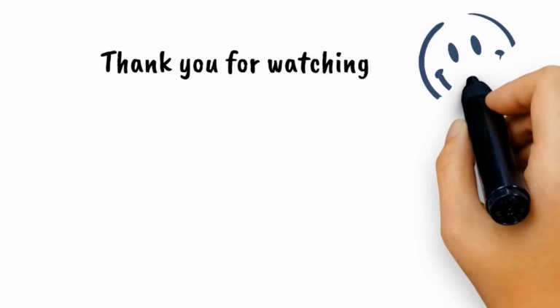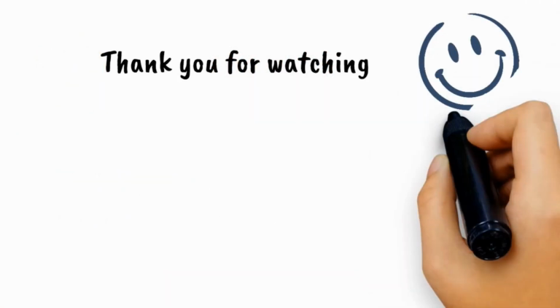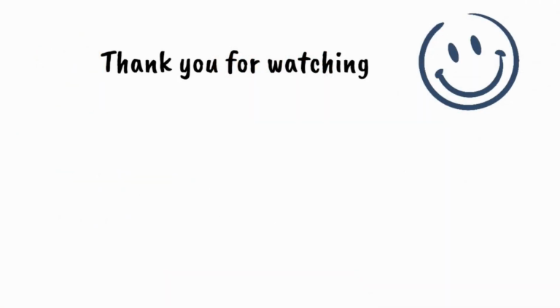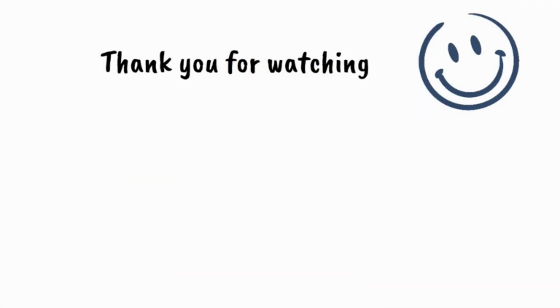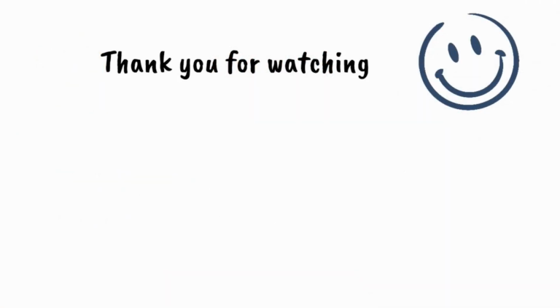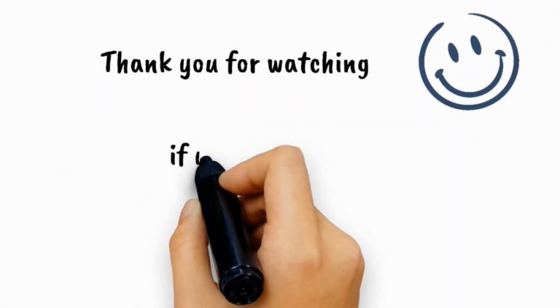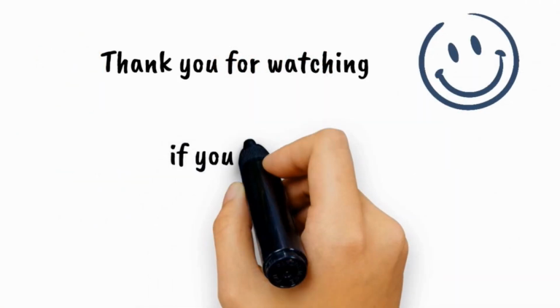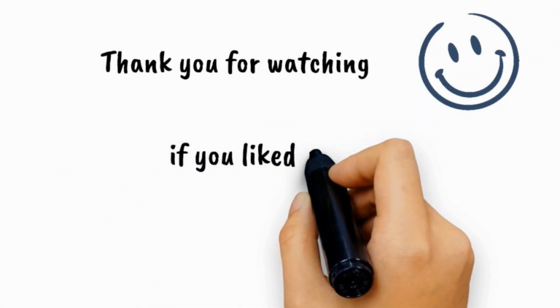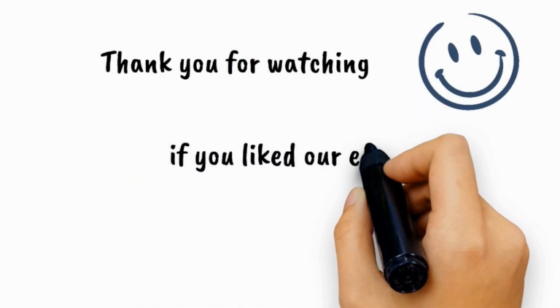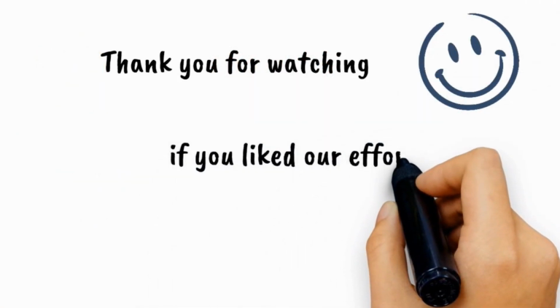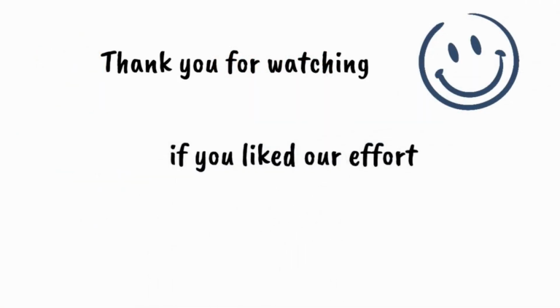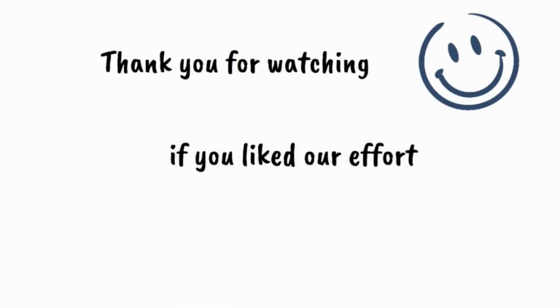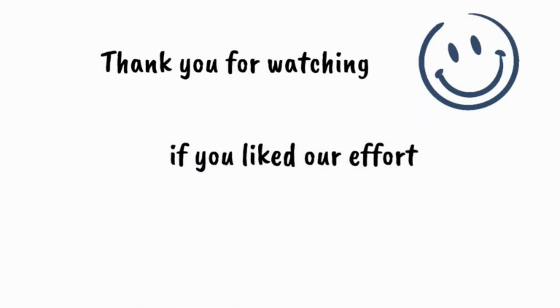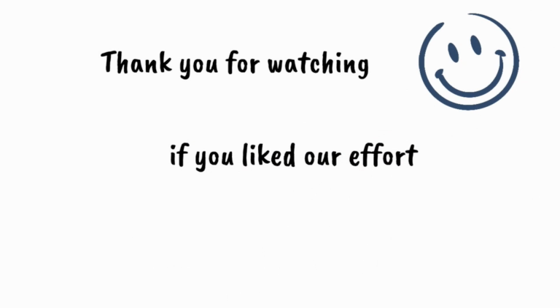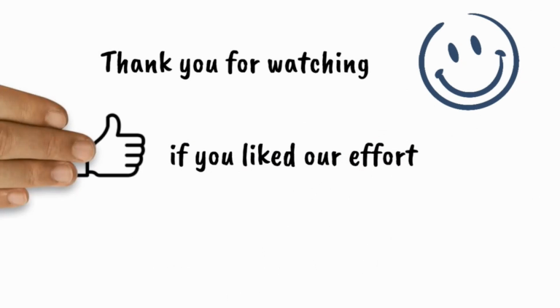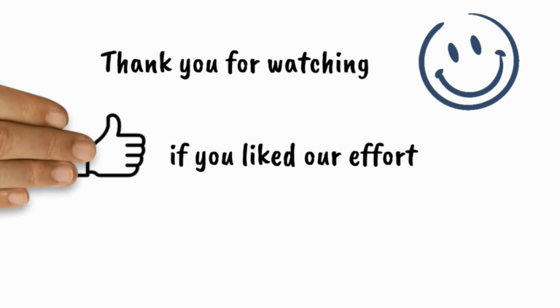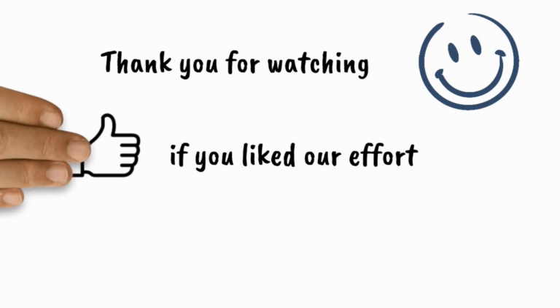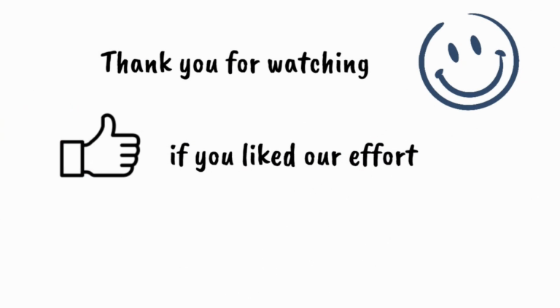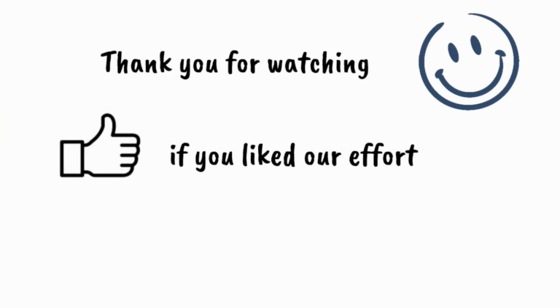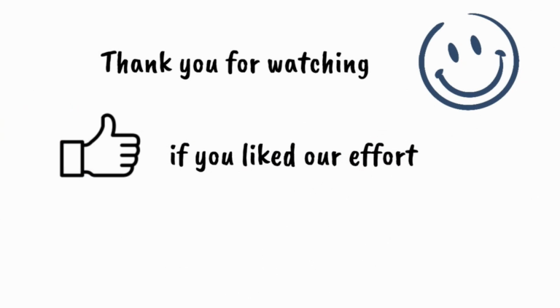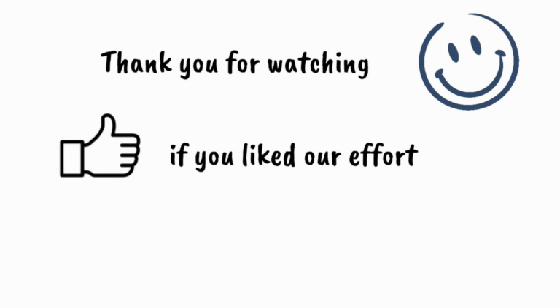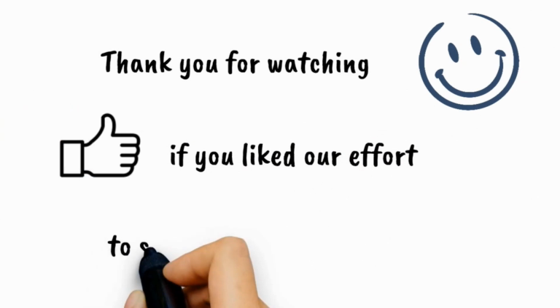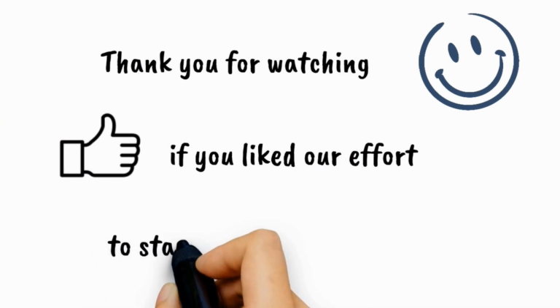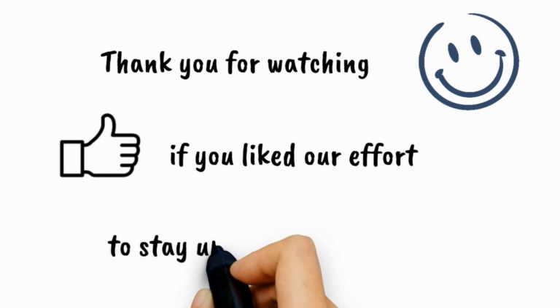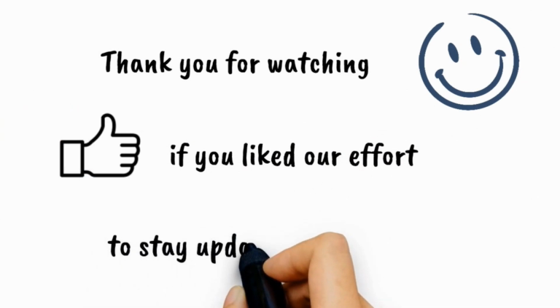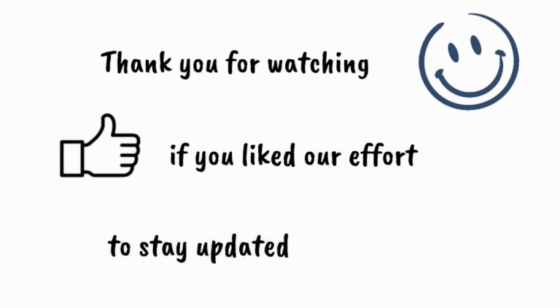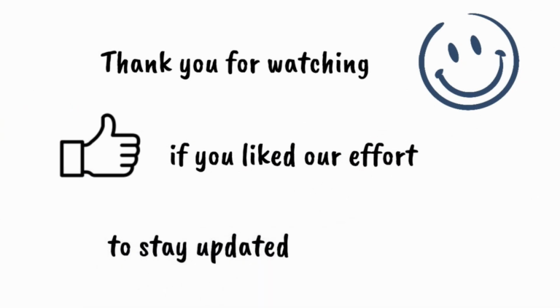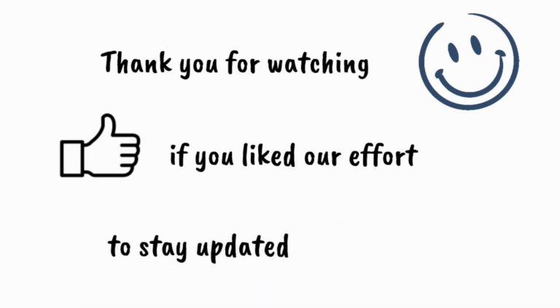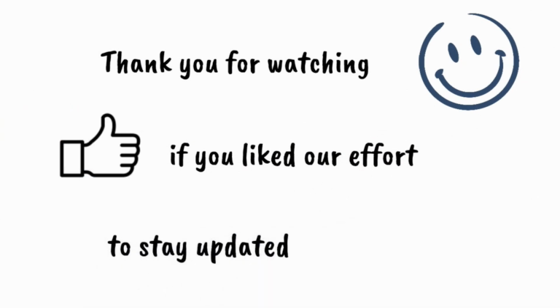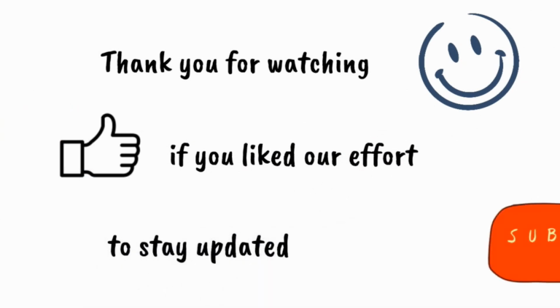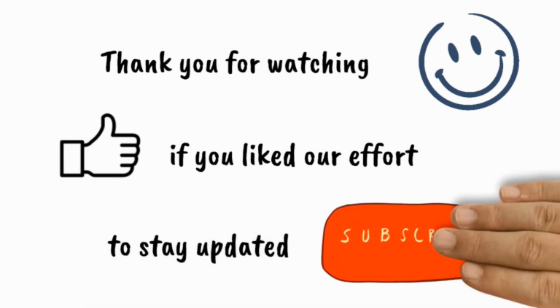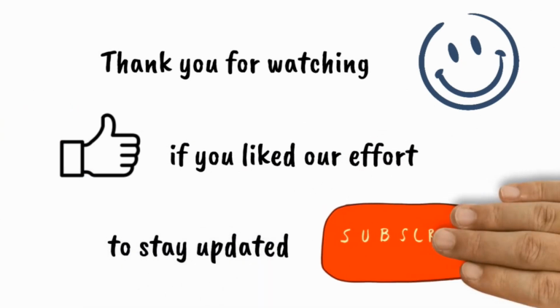Thank you so much for watching everyone. See you soon with another episode of Little Quiz Ways.